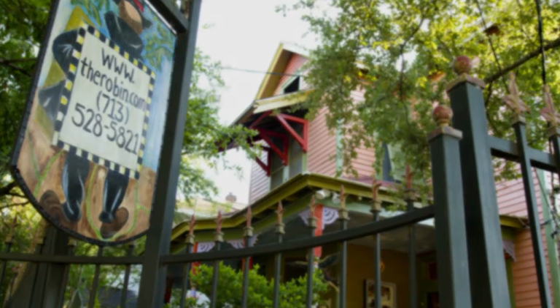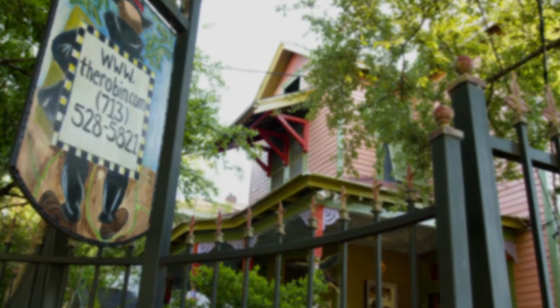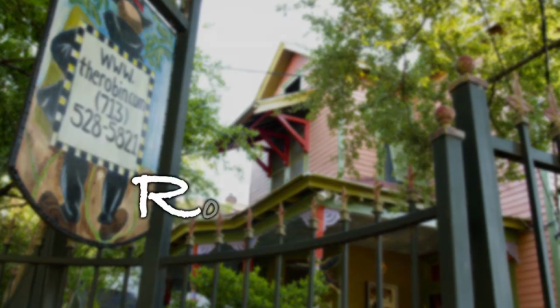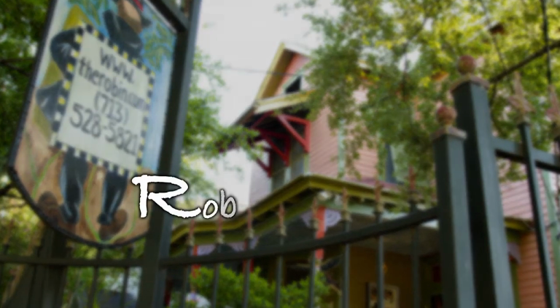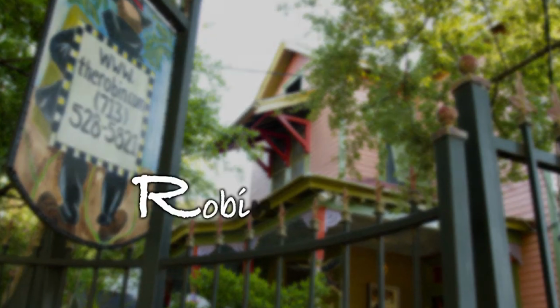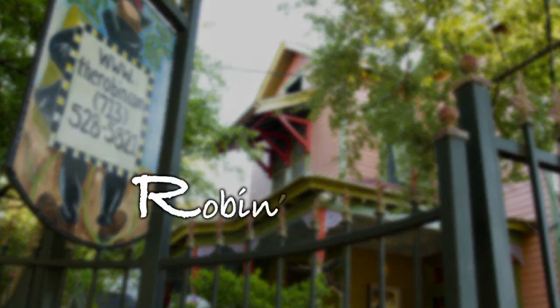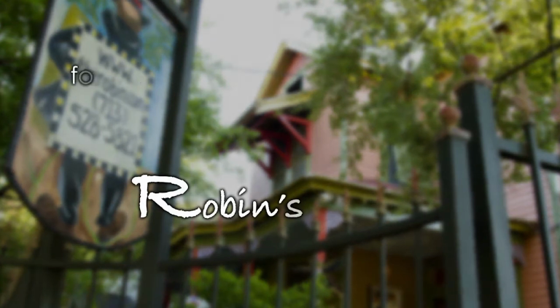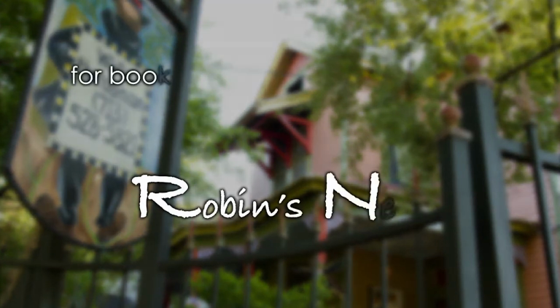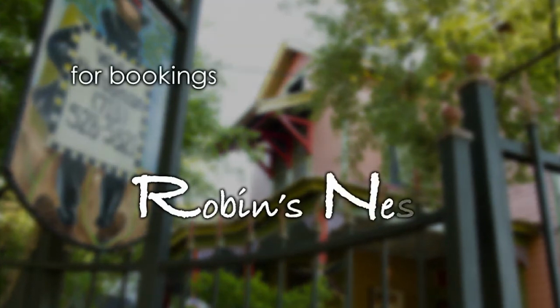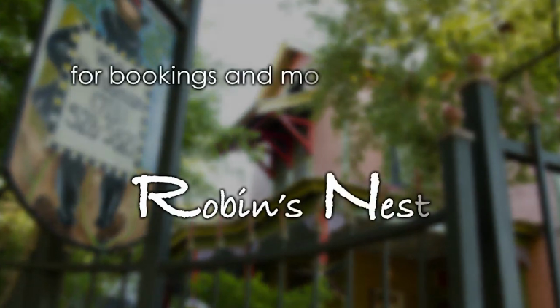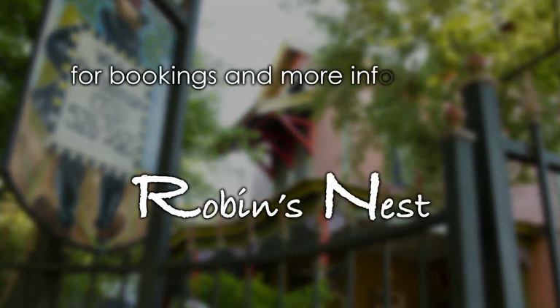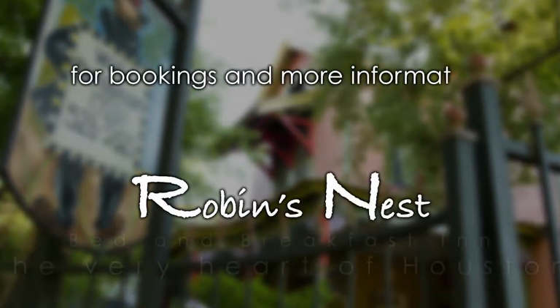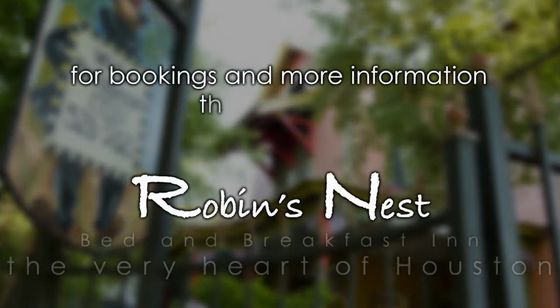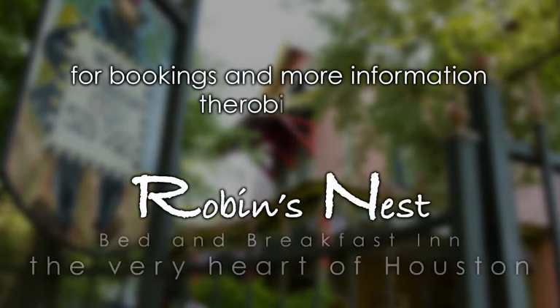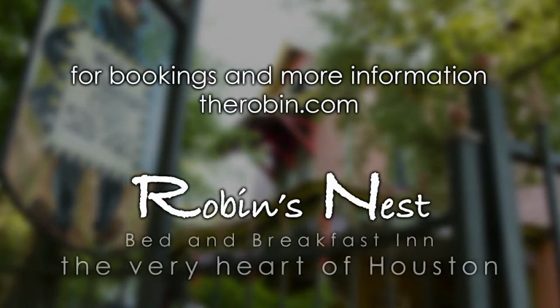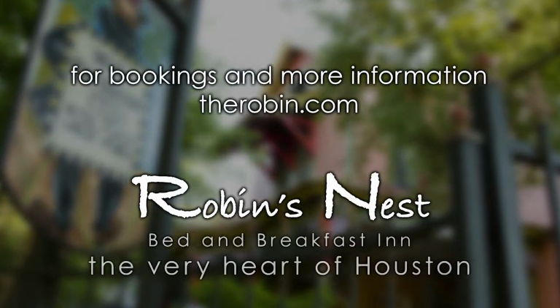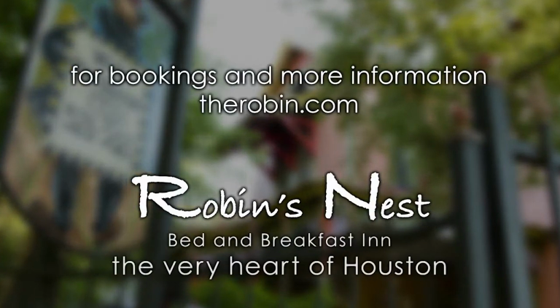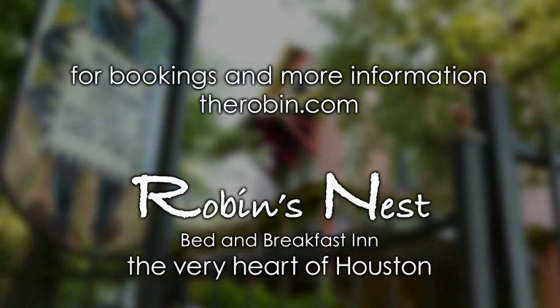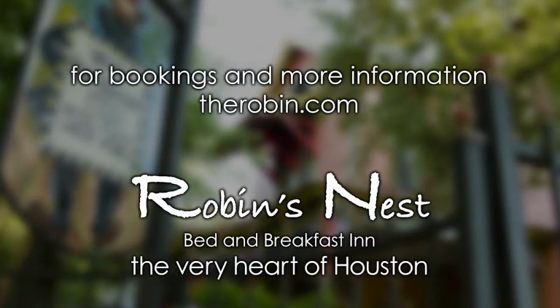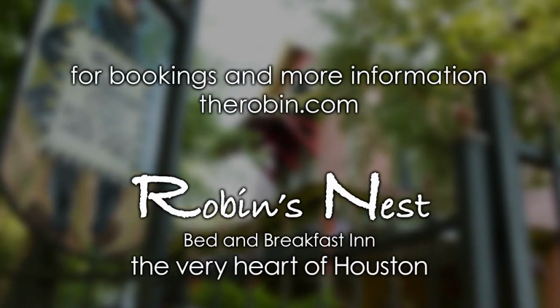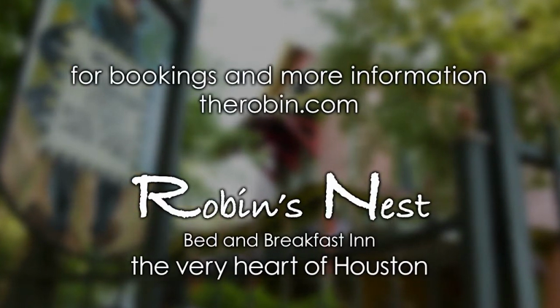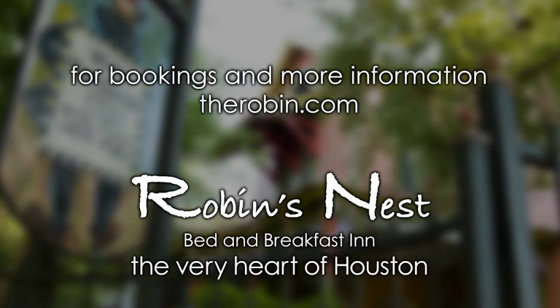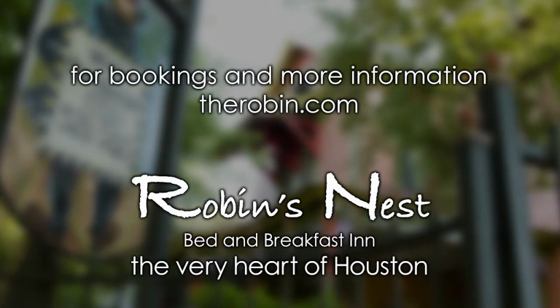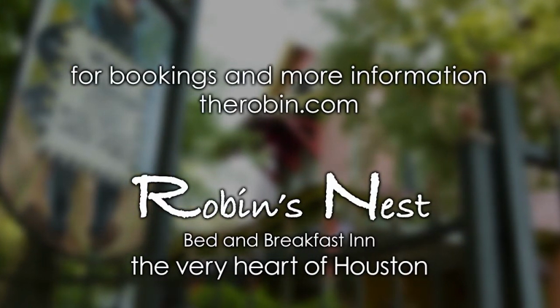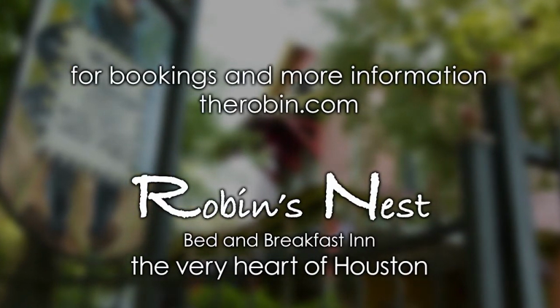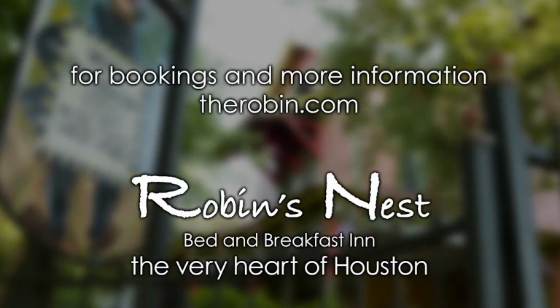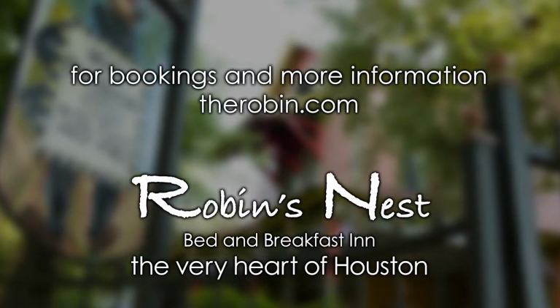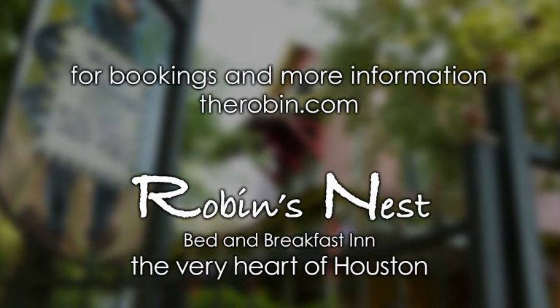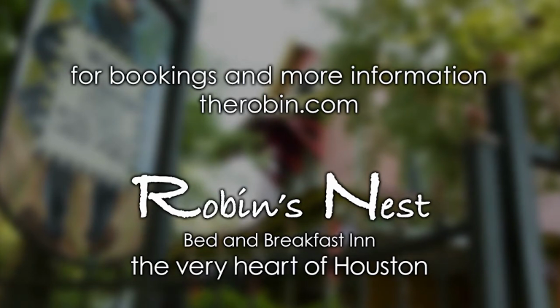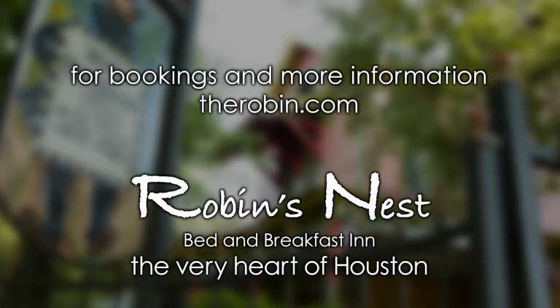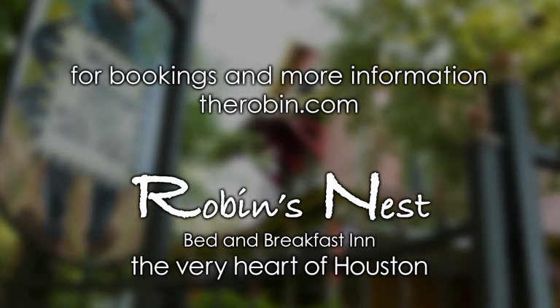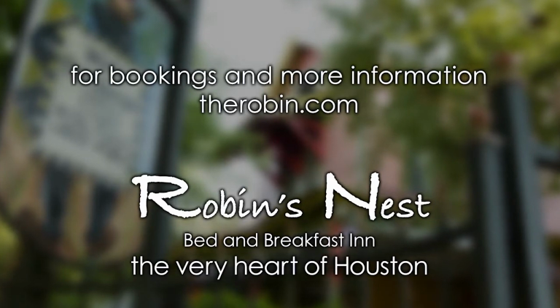If you're looking for a B&B in the real heart of the city, Robin's Nest has a guest room or apartment that will work for you.